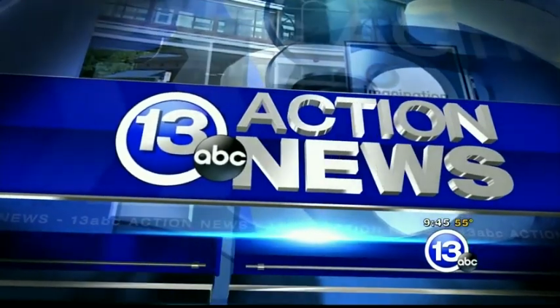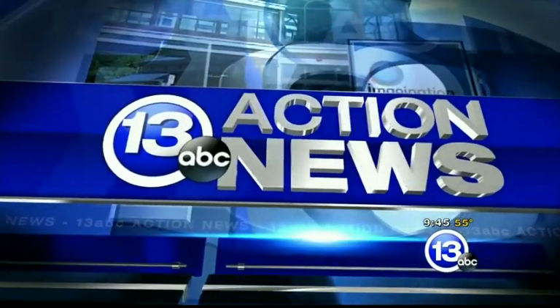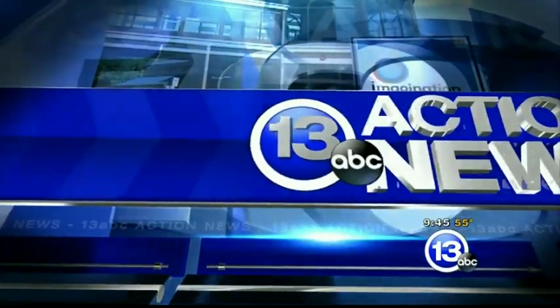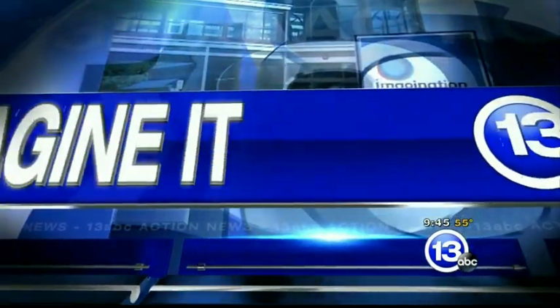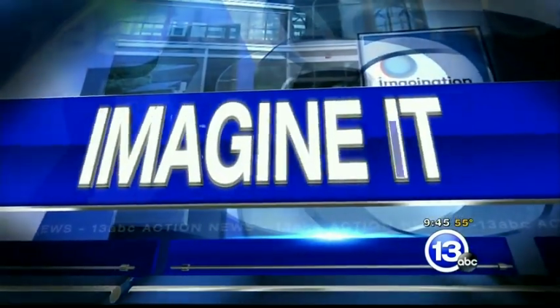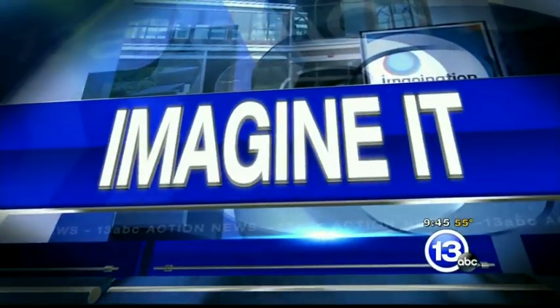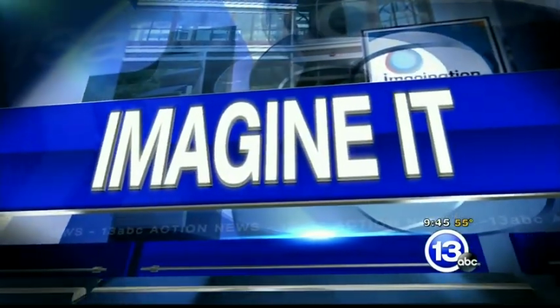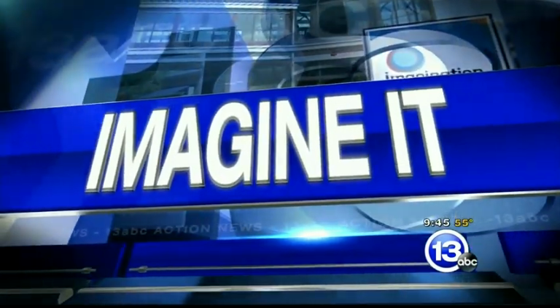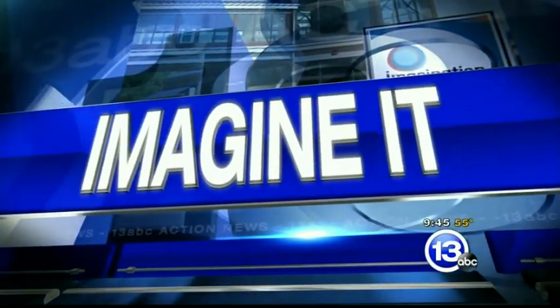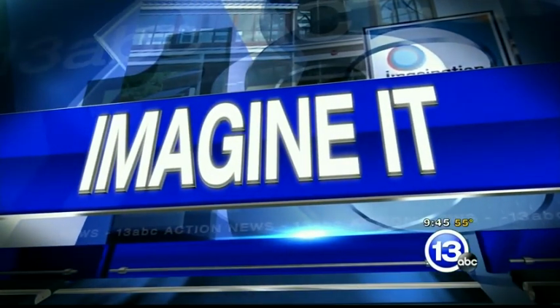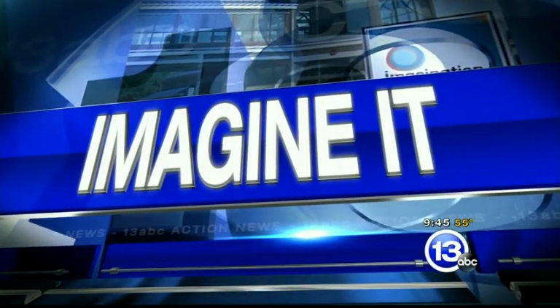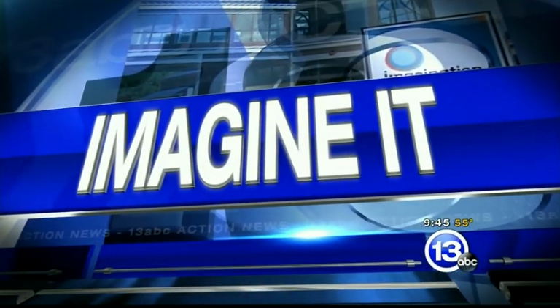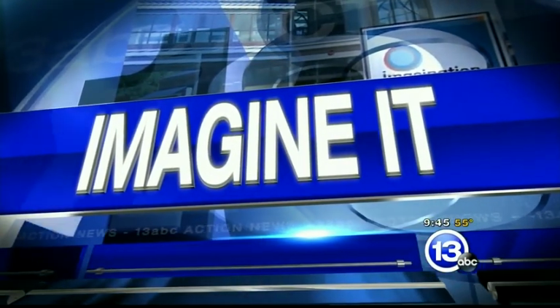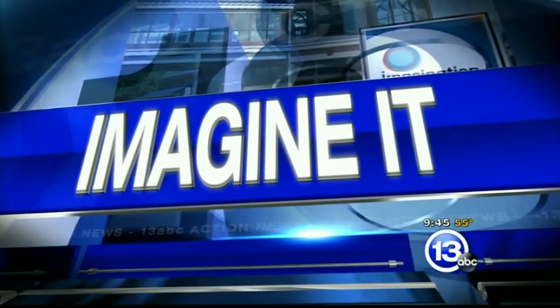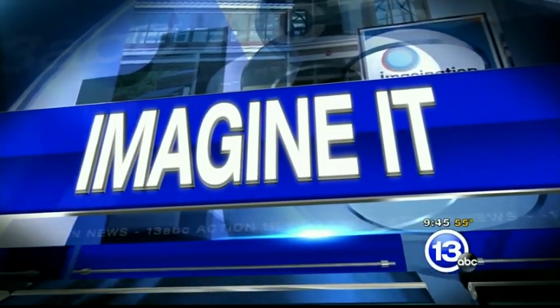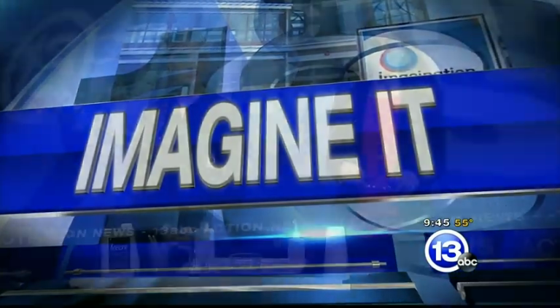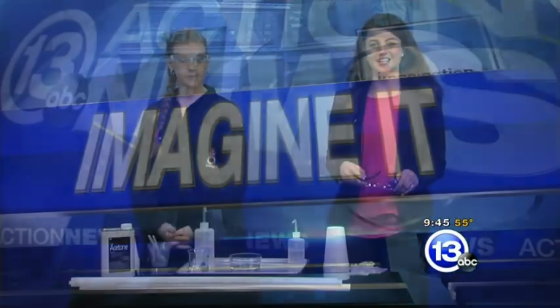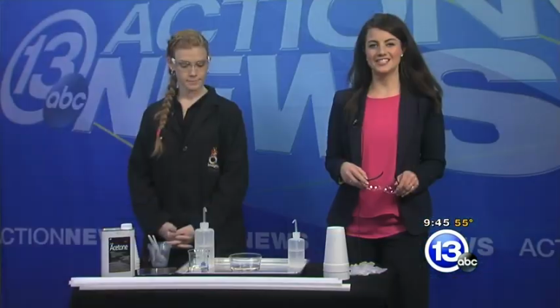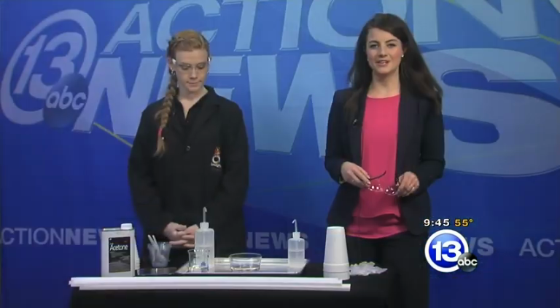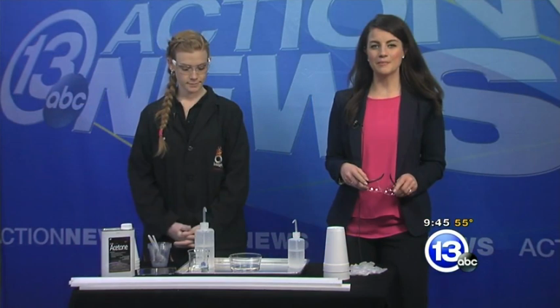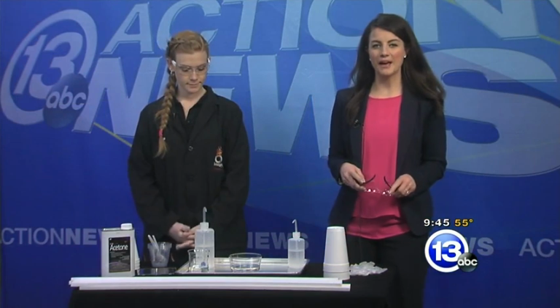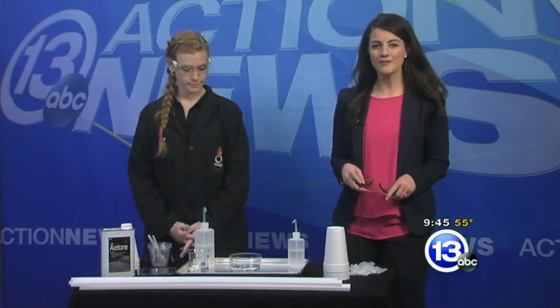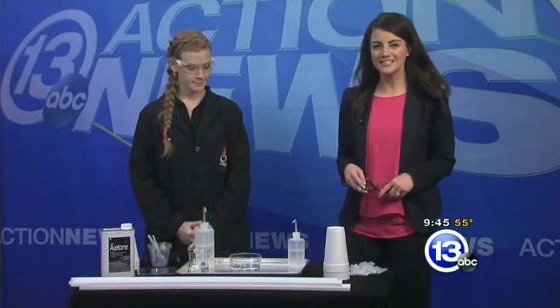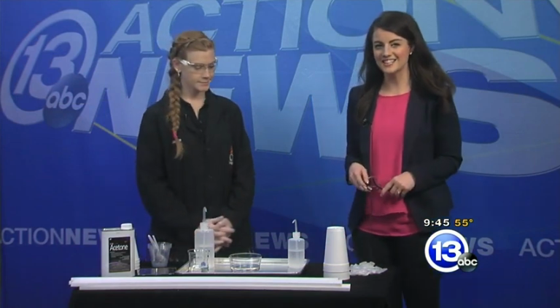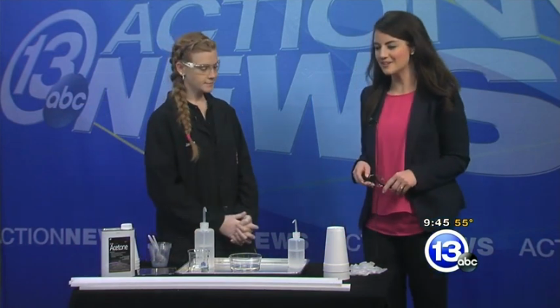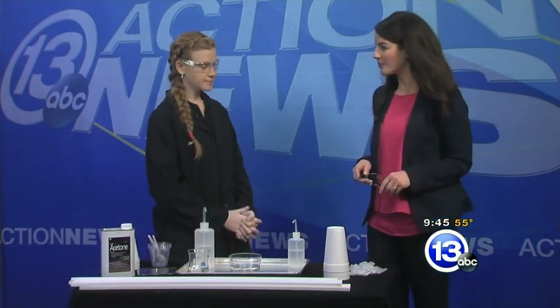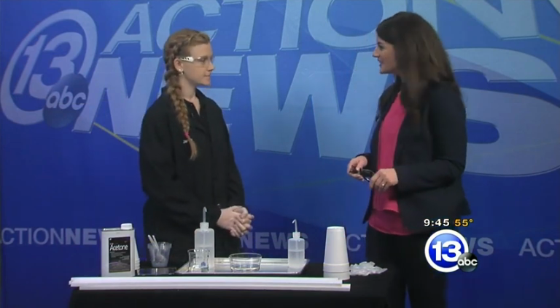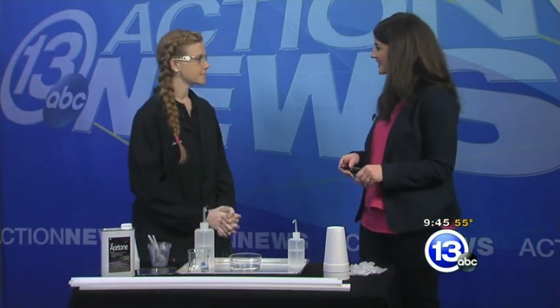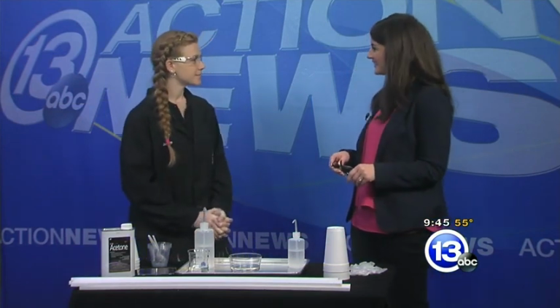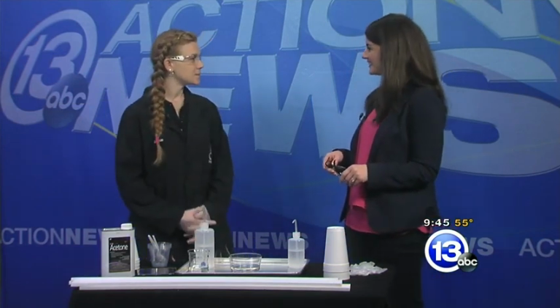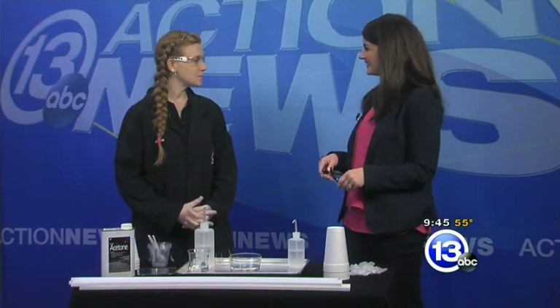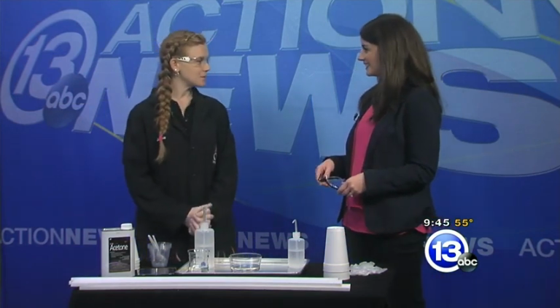It is 9:45 and time for Imagine It! Extreme Scientist Jamie Pafford is here. Good morning to you. Good morning.